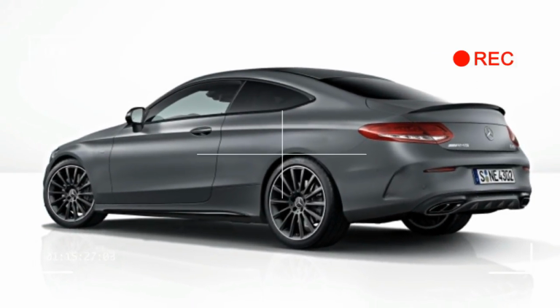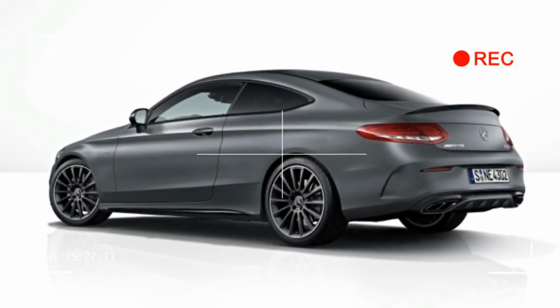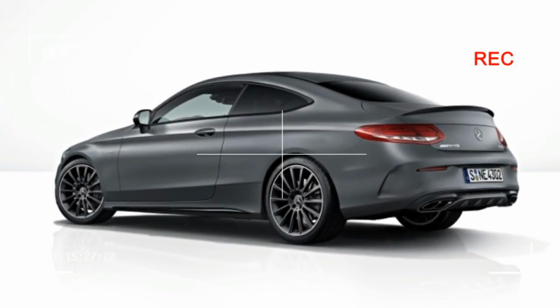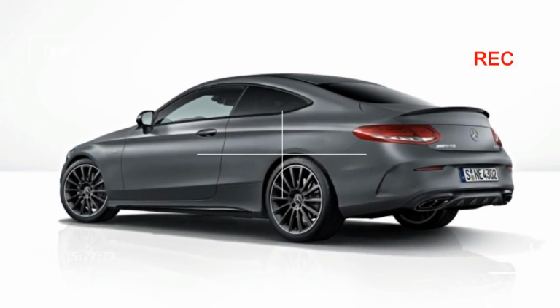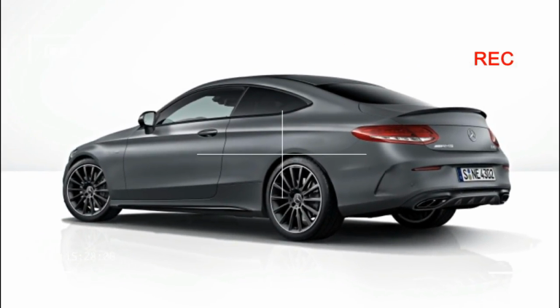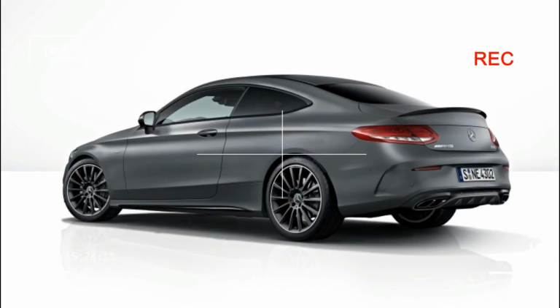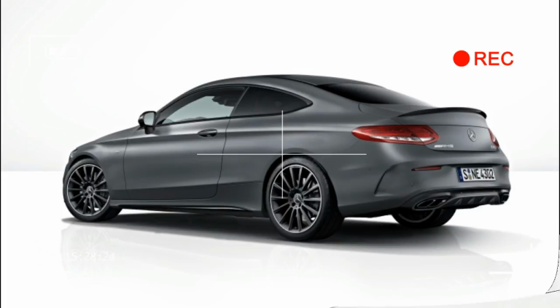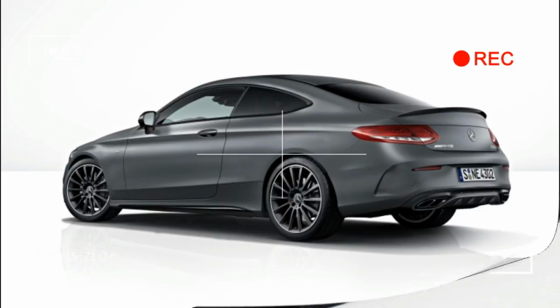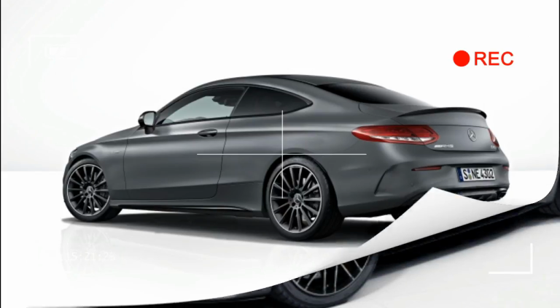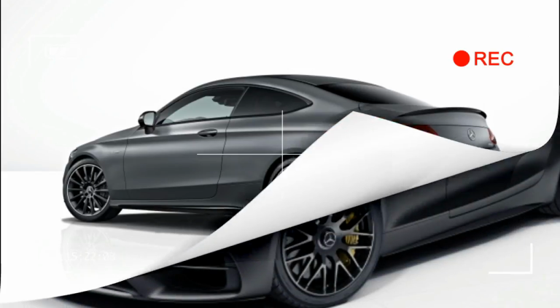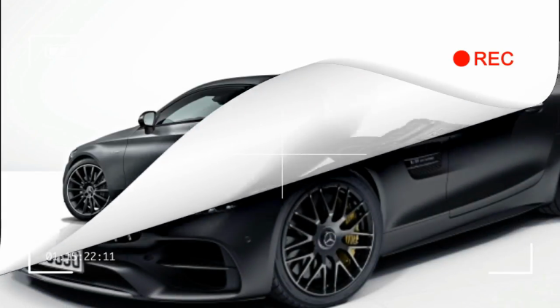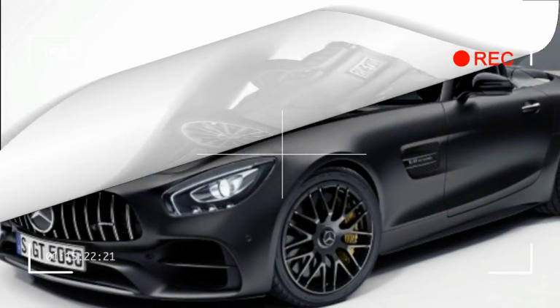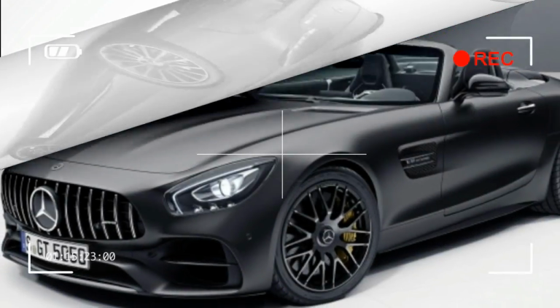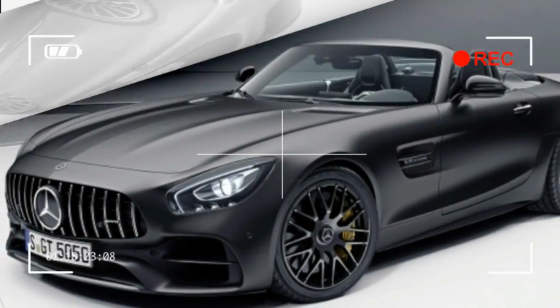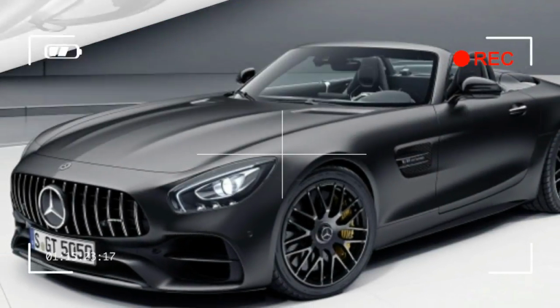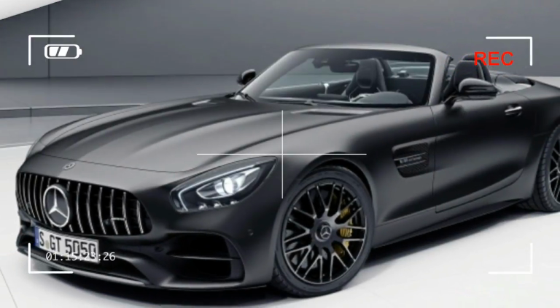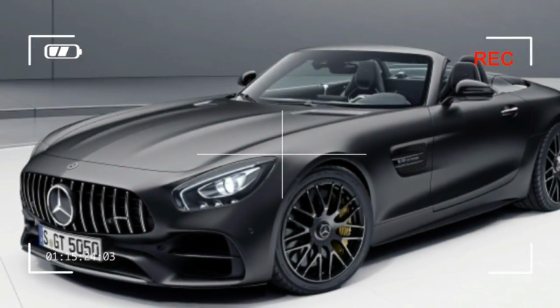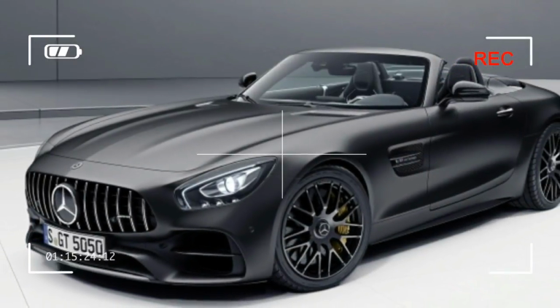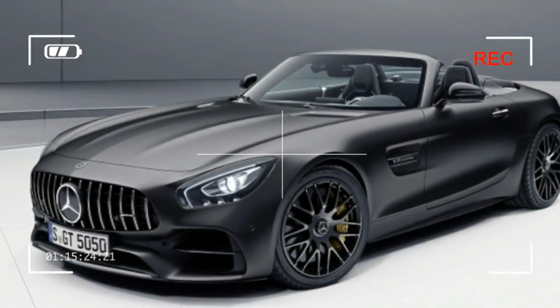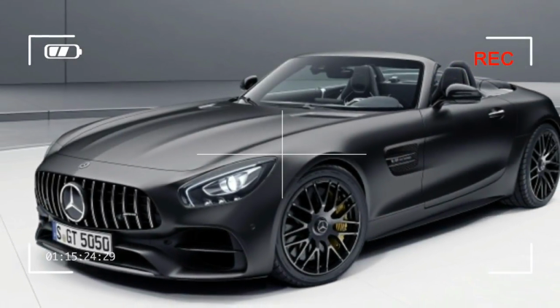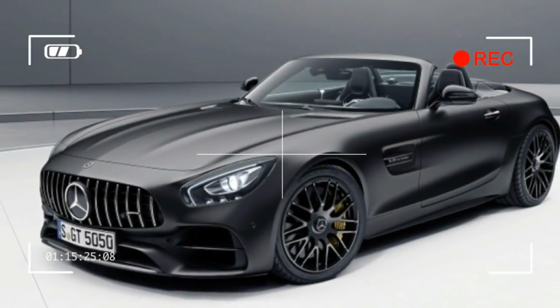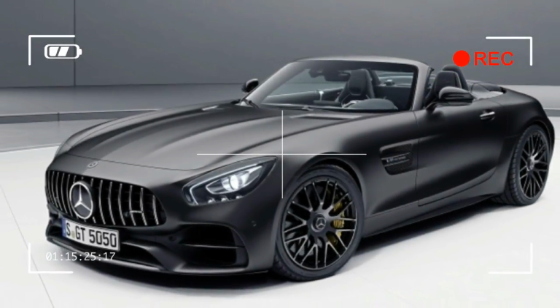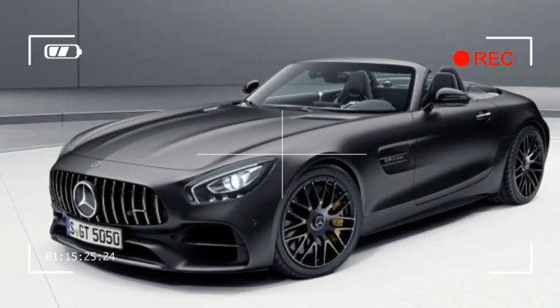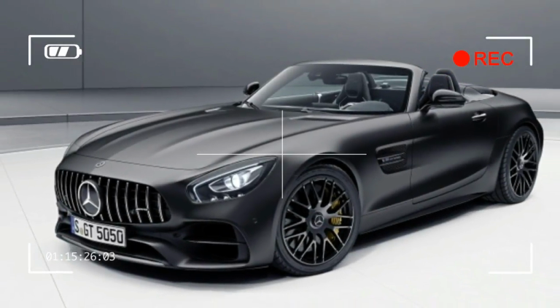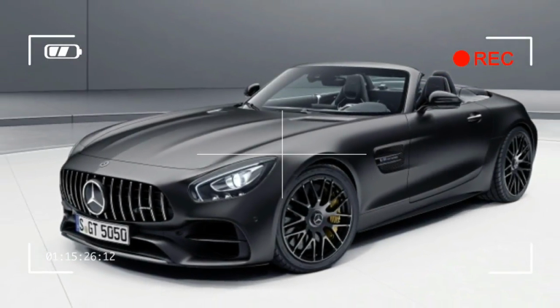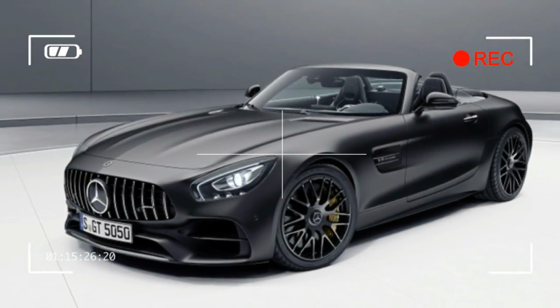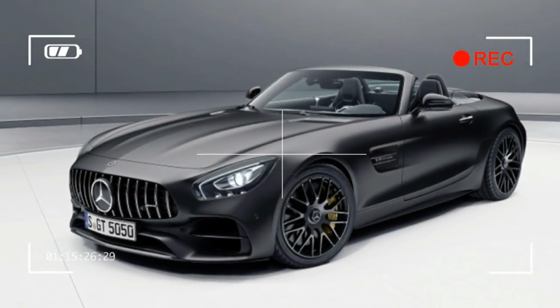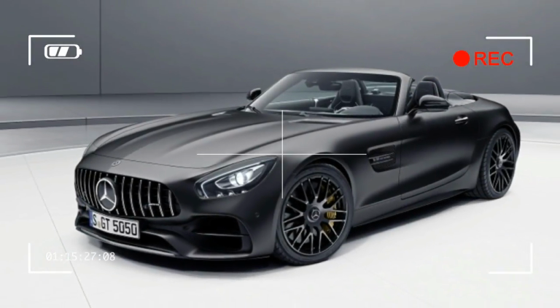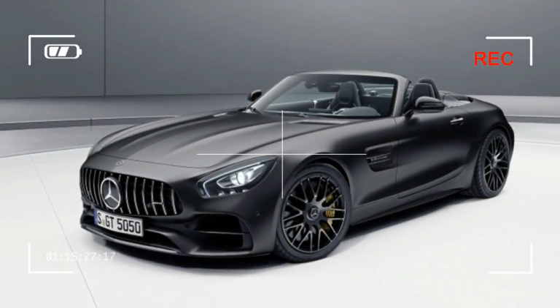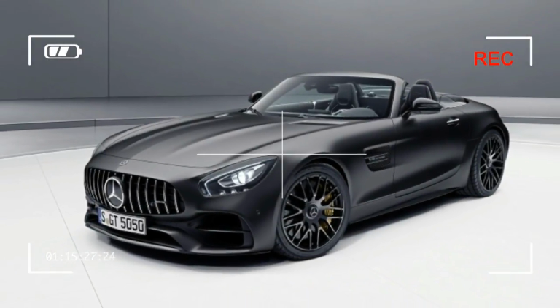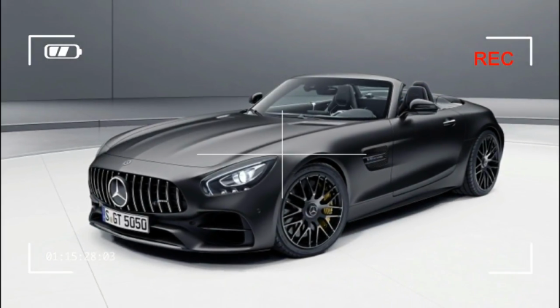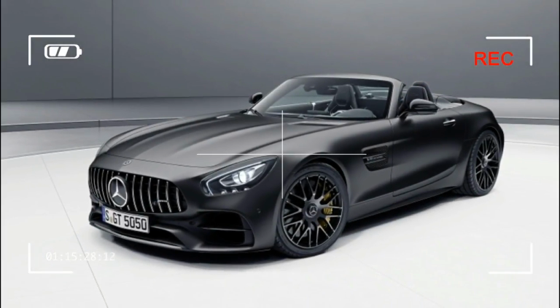Pricing for all three special edition models remains under wraps; however, Mercedes-AMG plans to open its U.S. ordering books for the threesome this summer.